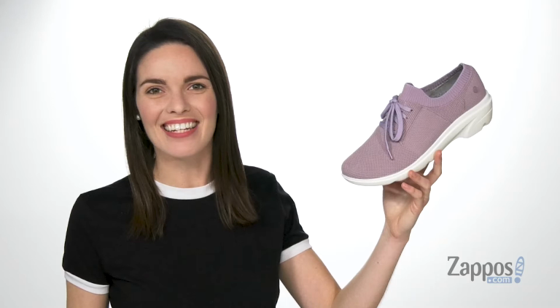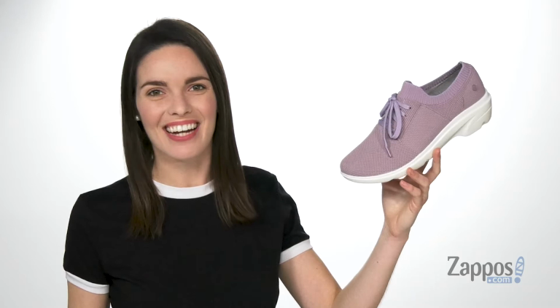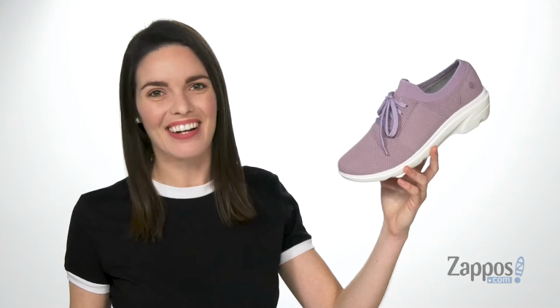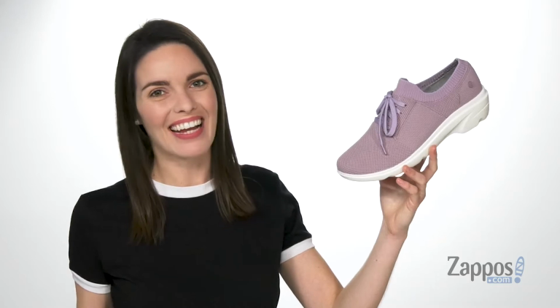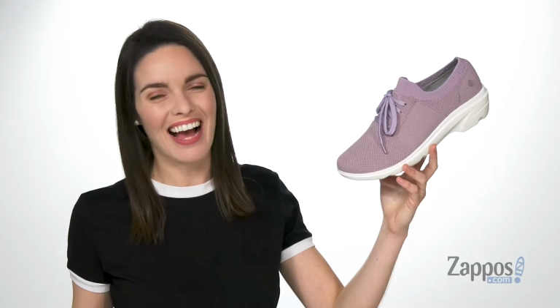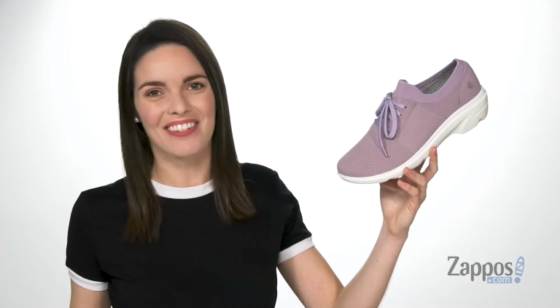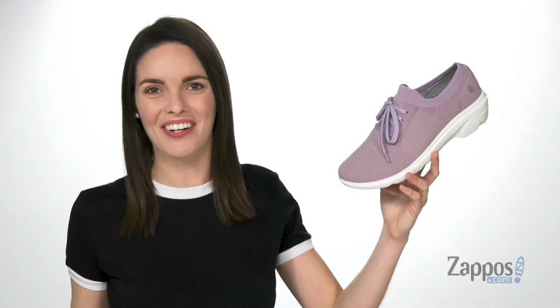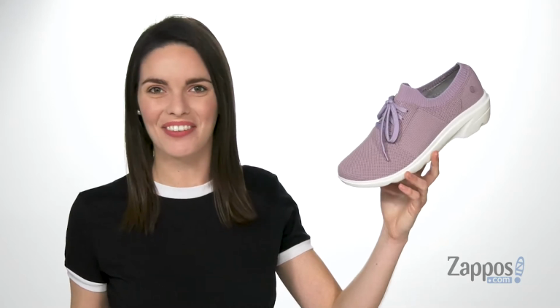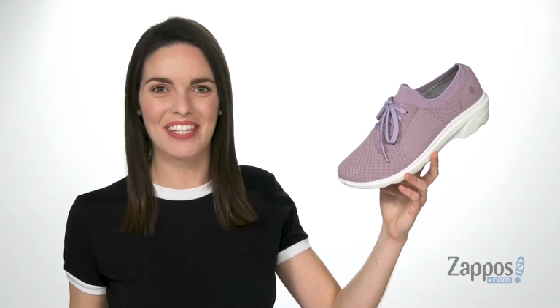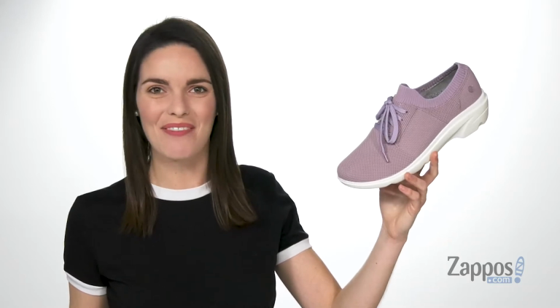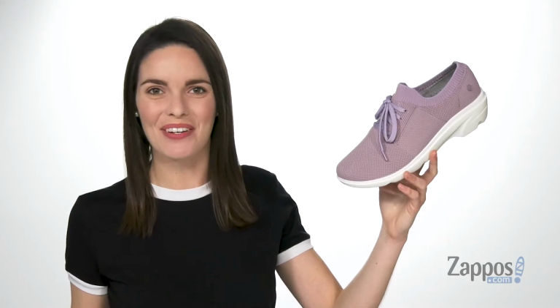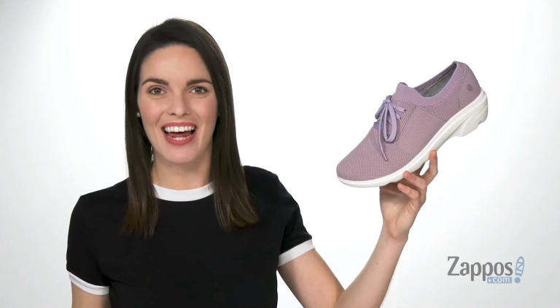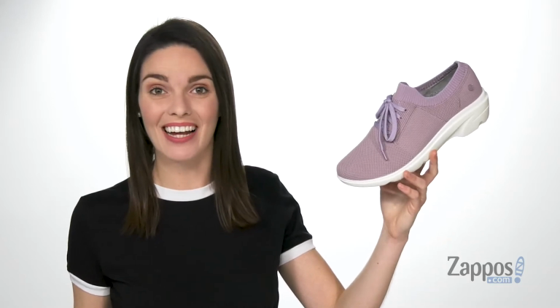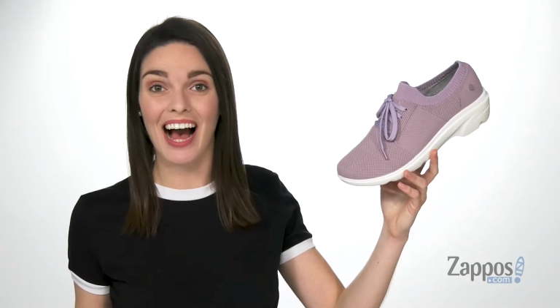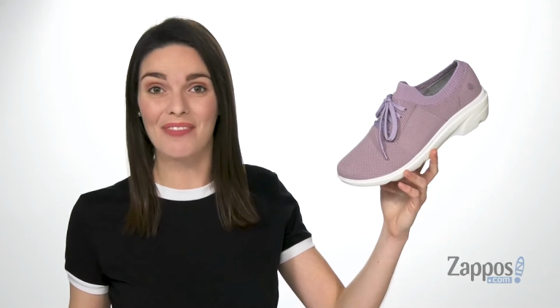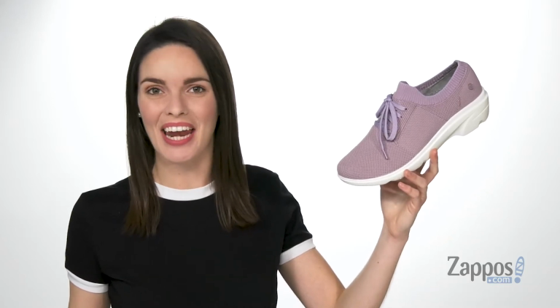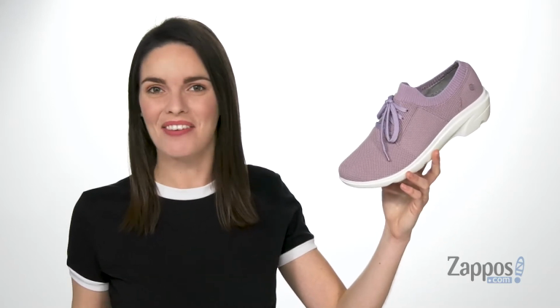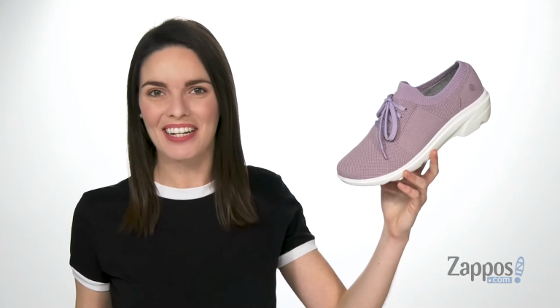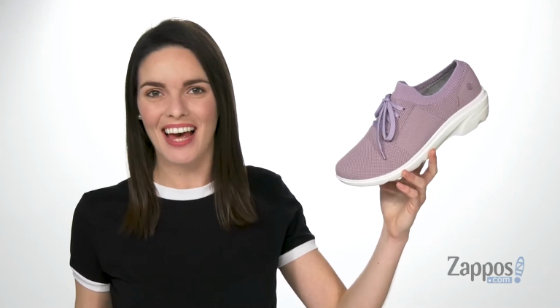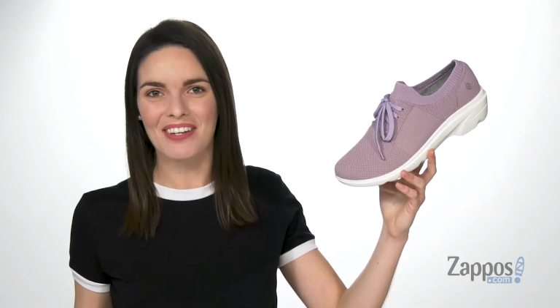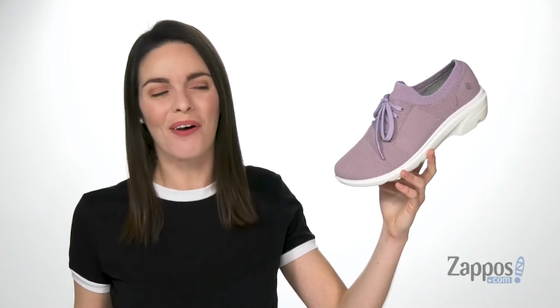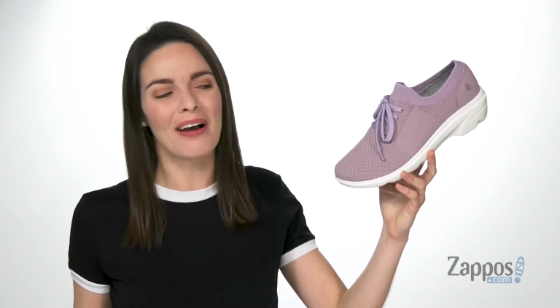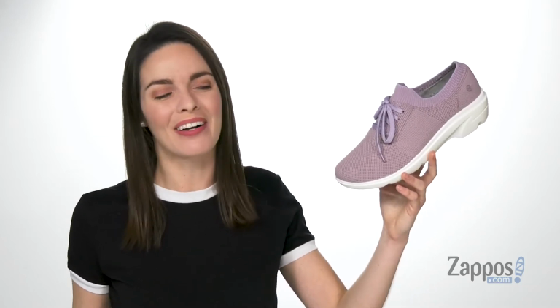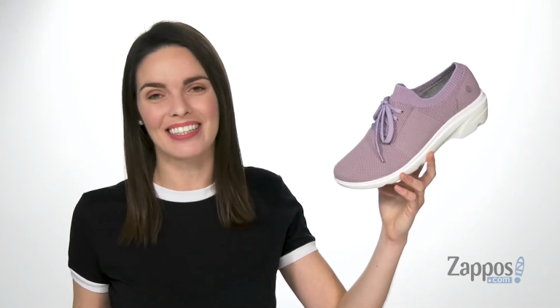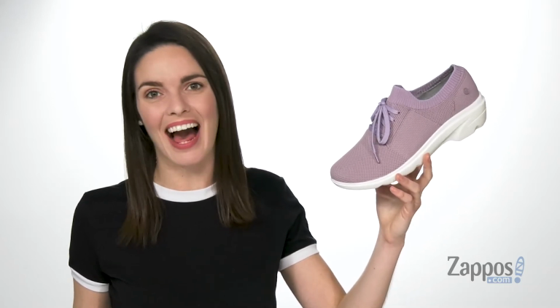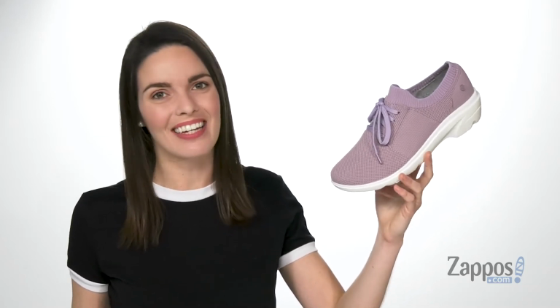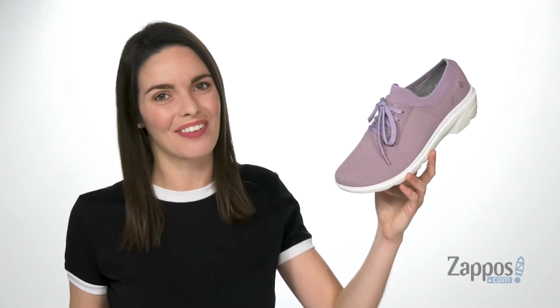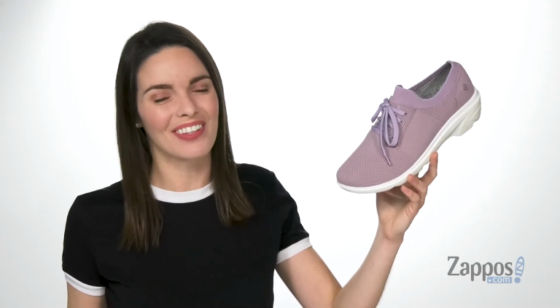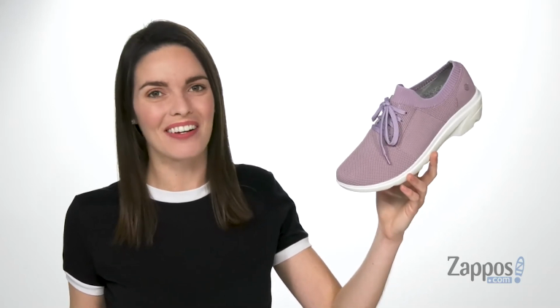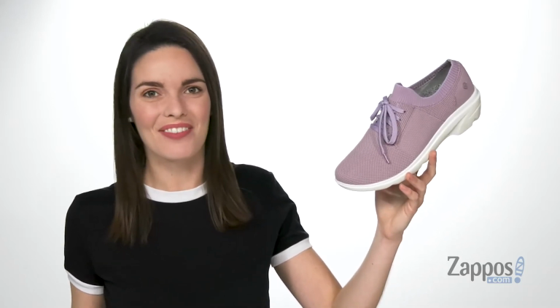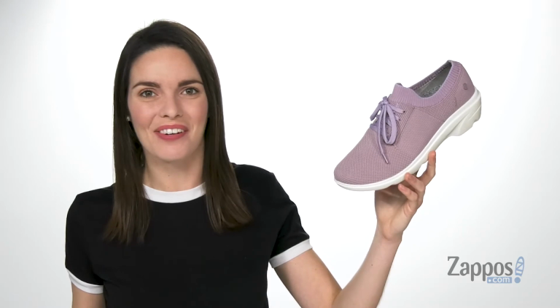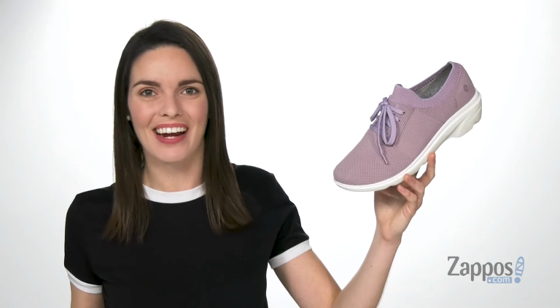How's it going? I'm Zoe from Zappos.com, and I'm here to tell you more about Glide from Clogs To Wear.